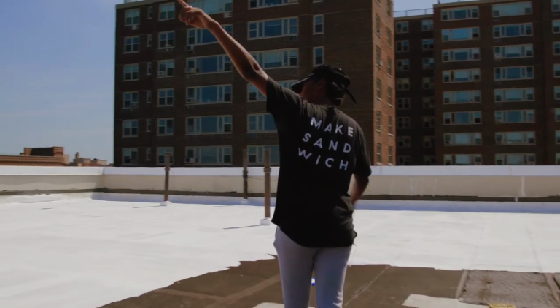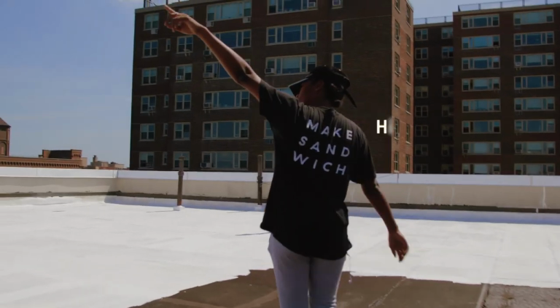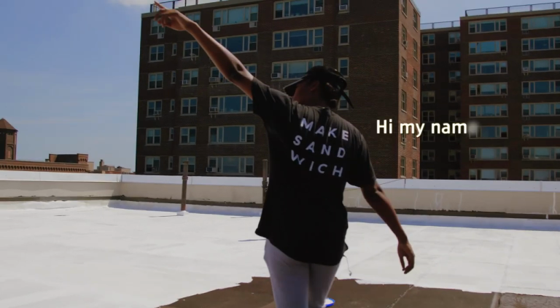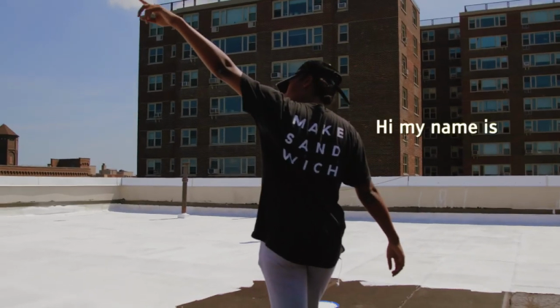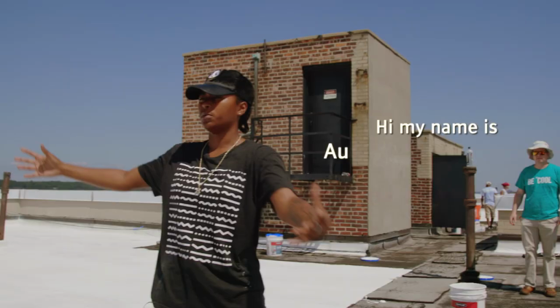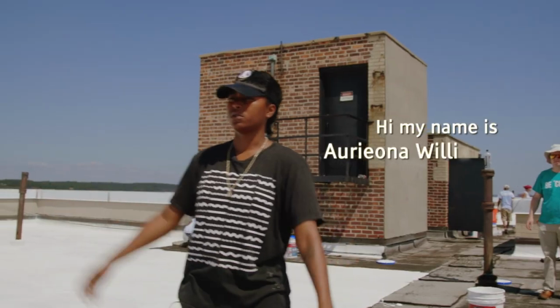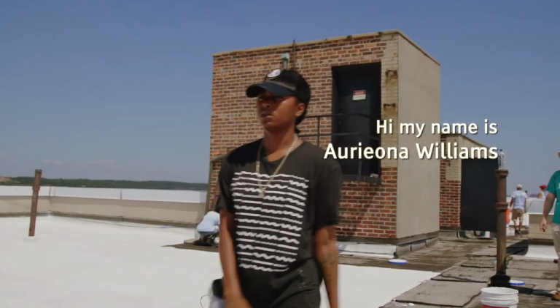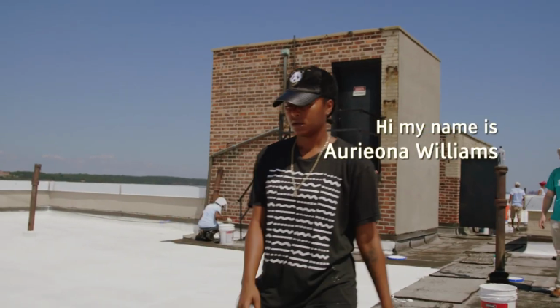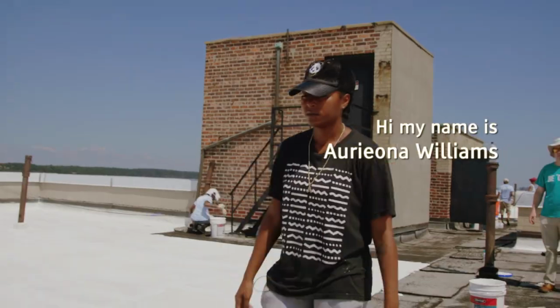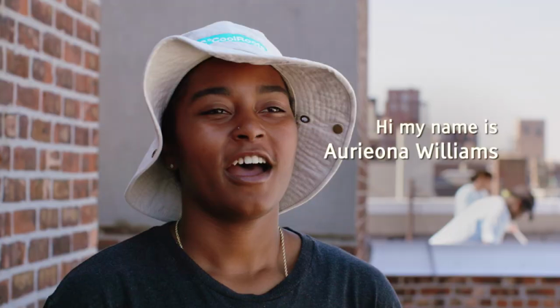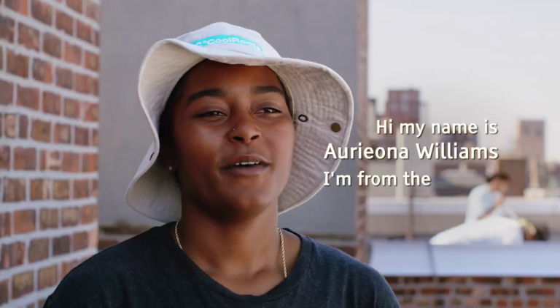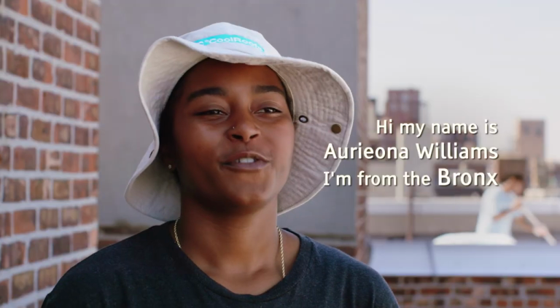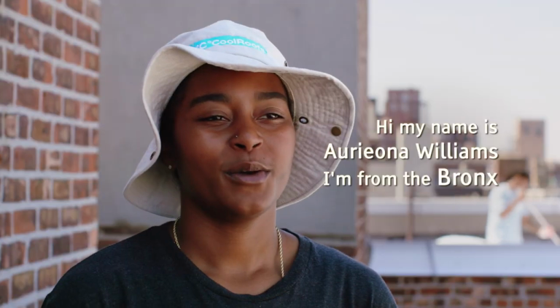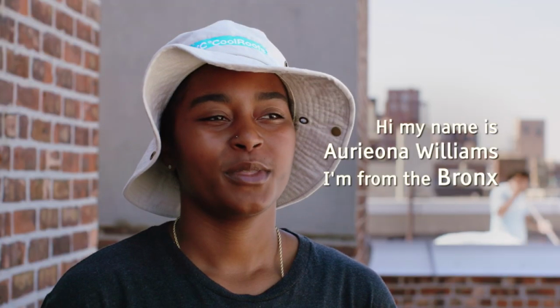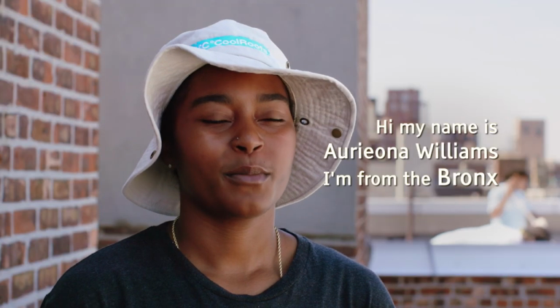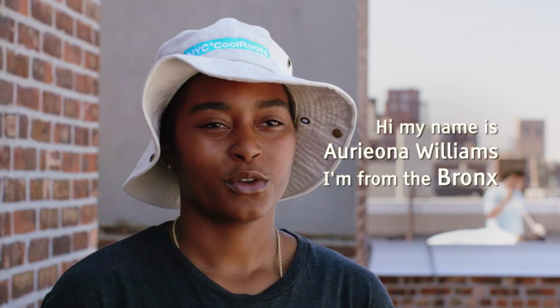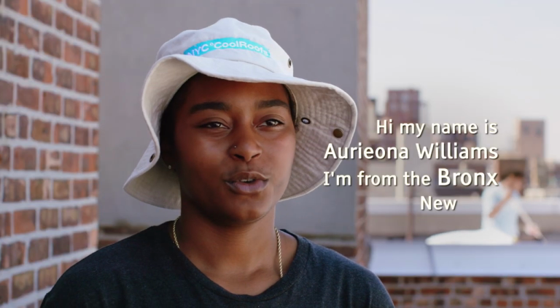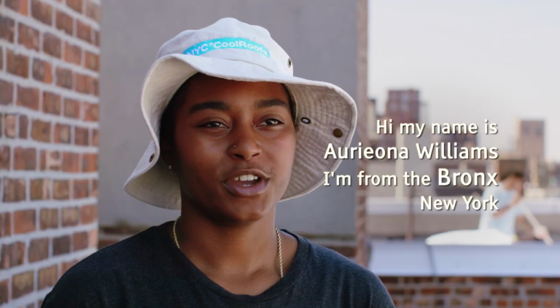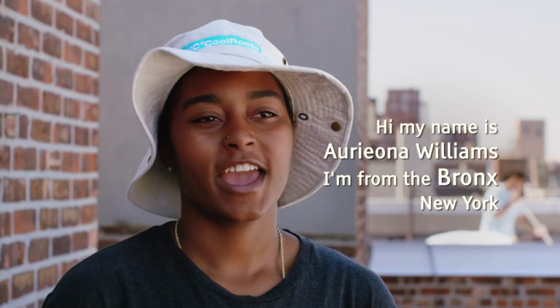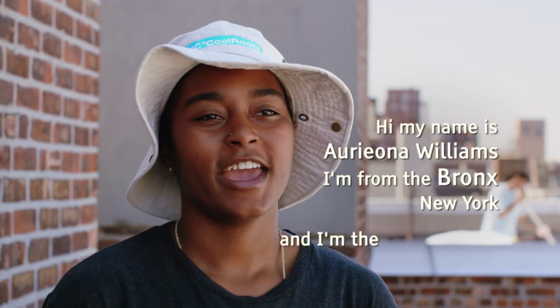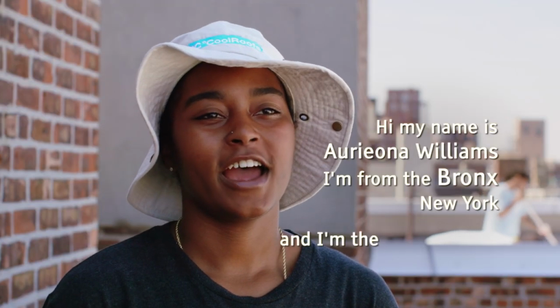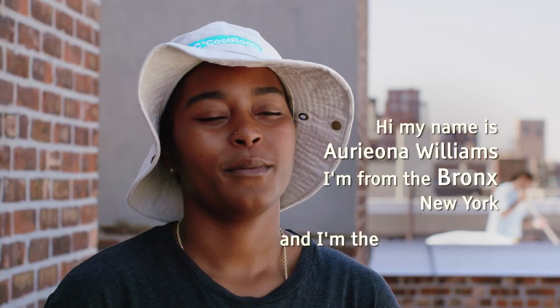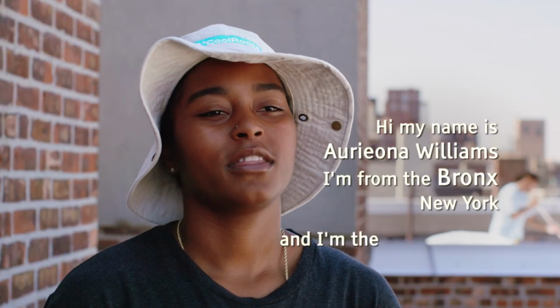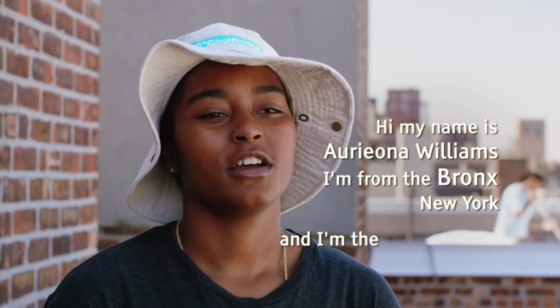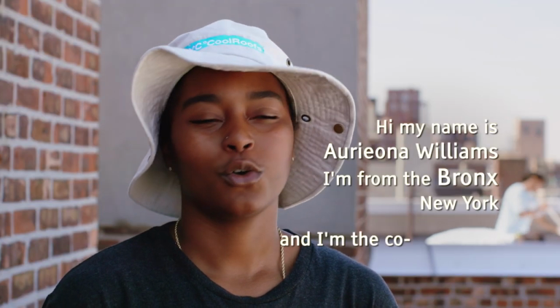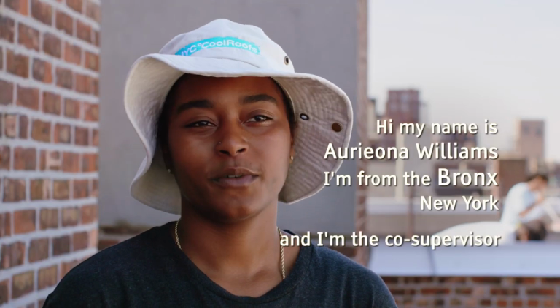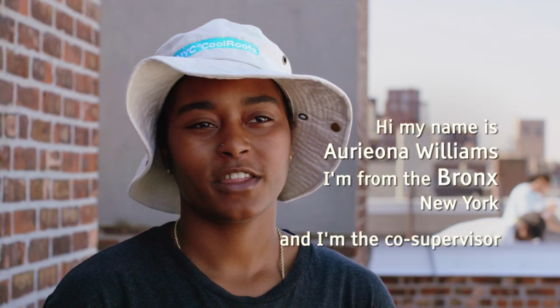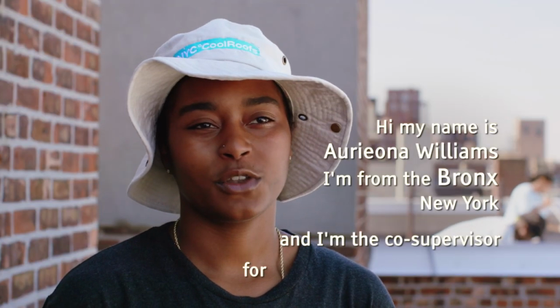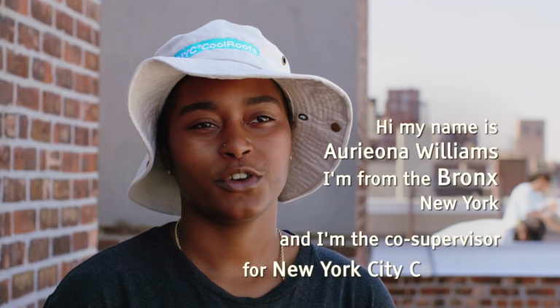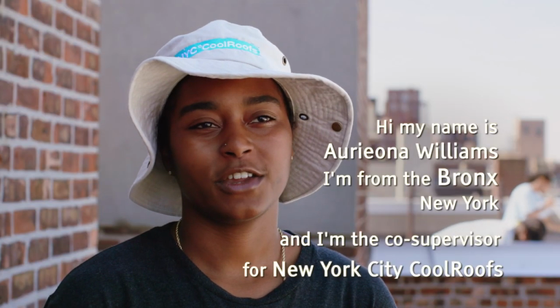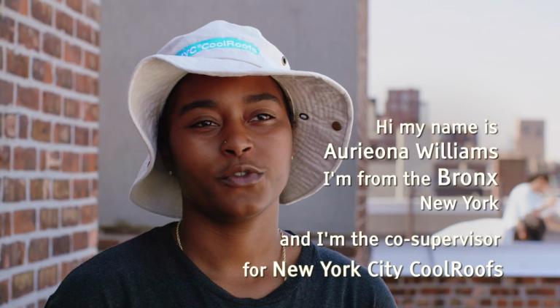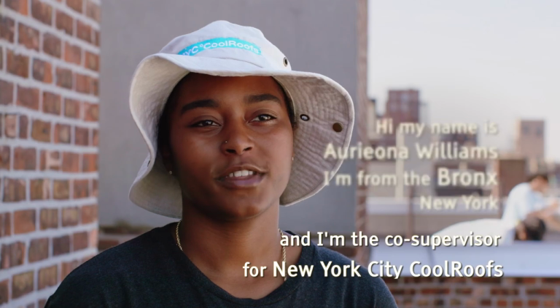Hi, my name is Ariana Williams, I'm from the Bronx, New York, and I'm the co-supervisor for New York City Cool Roofs.